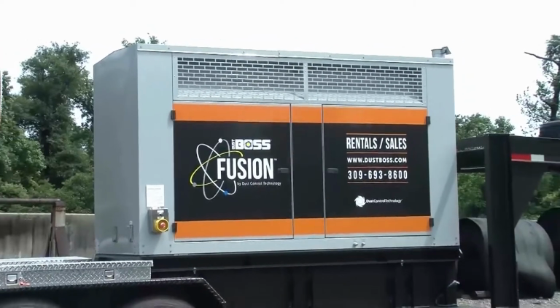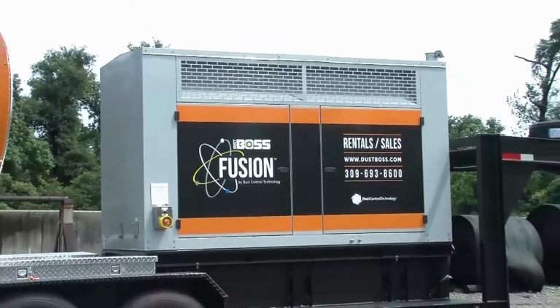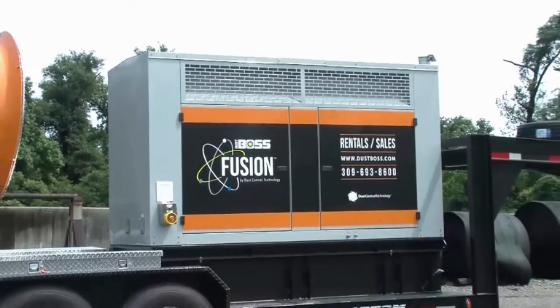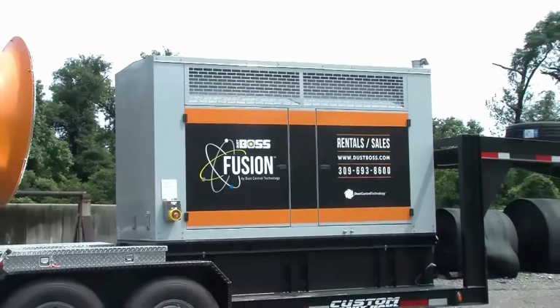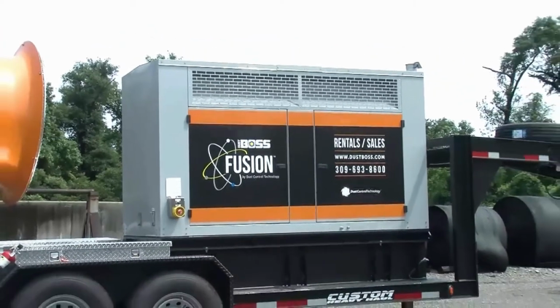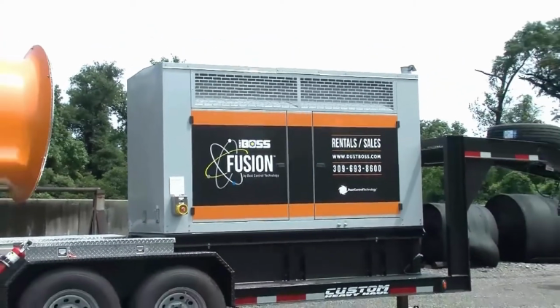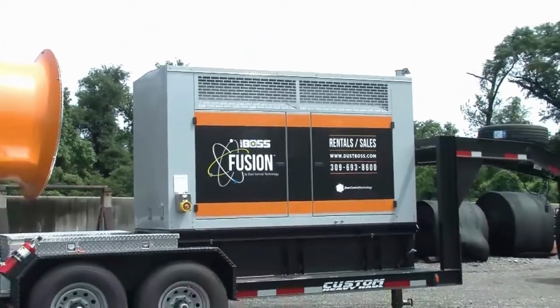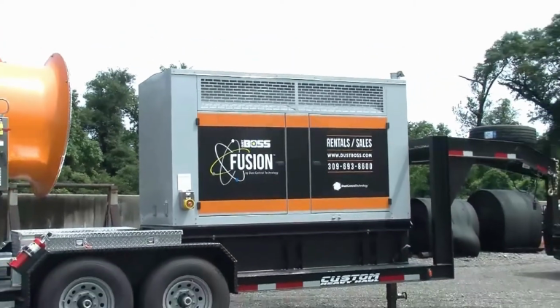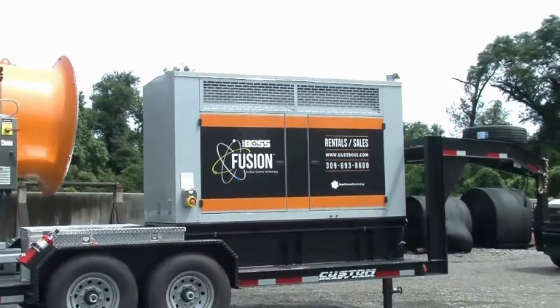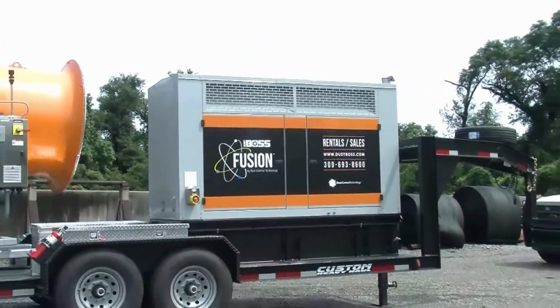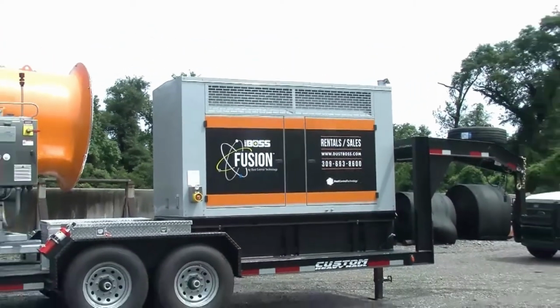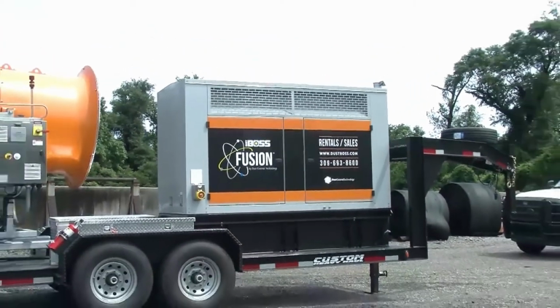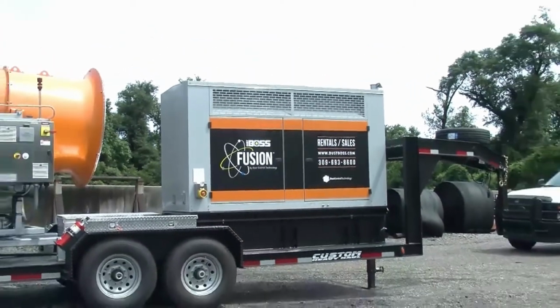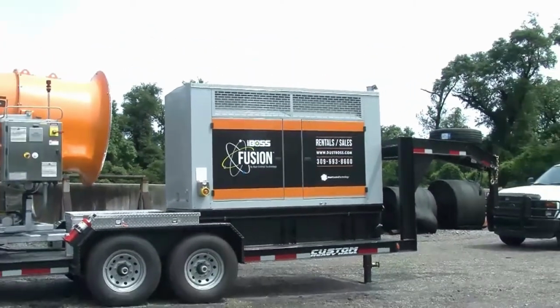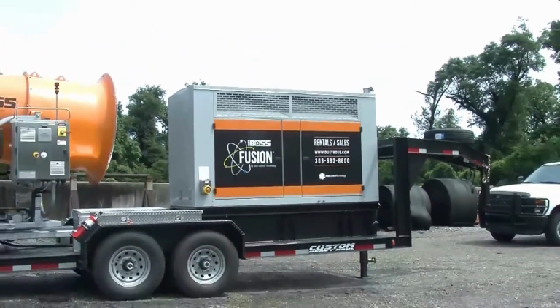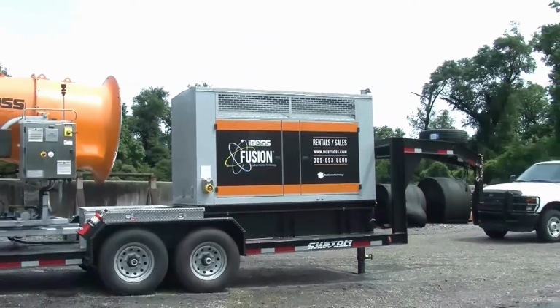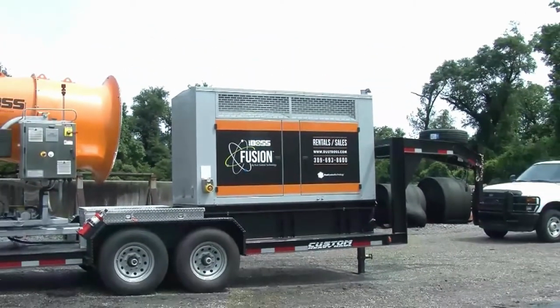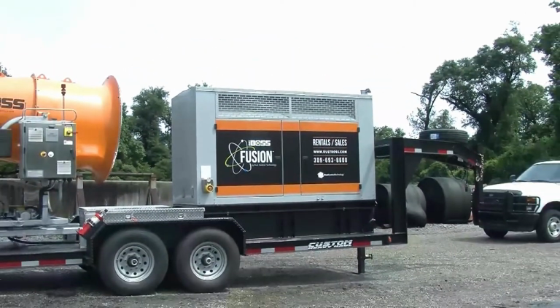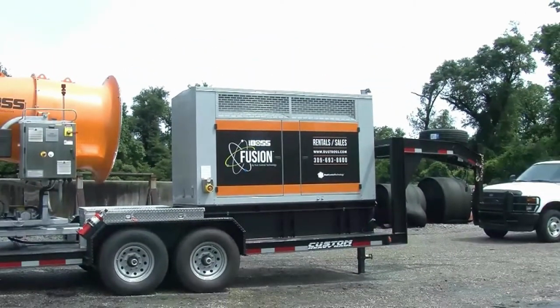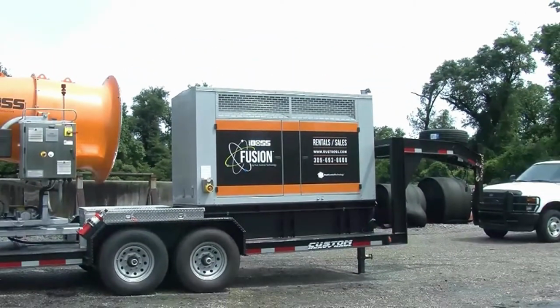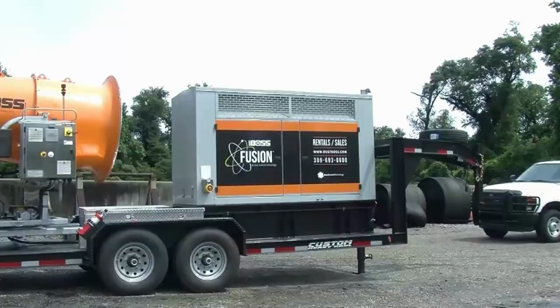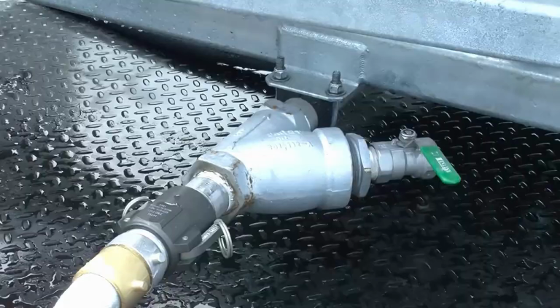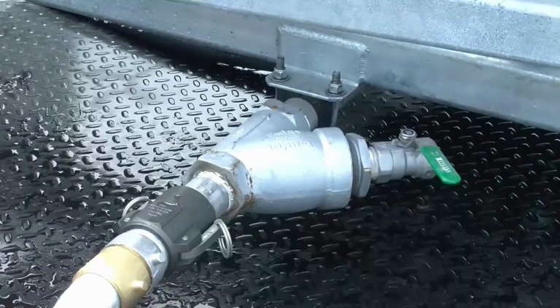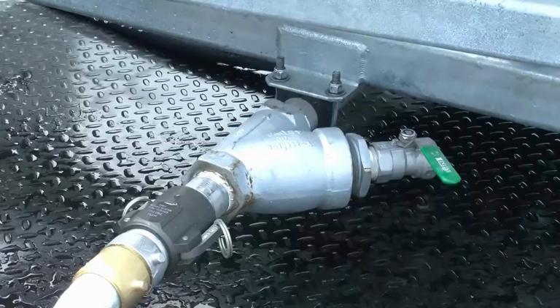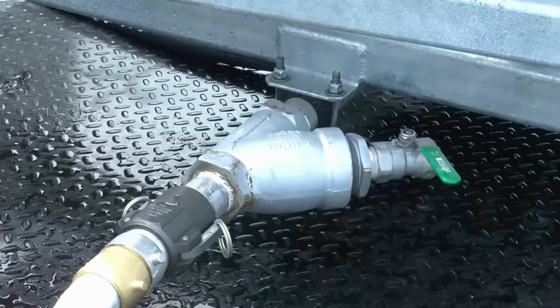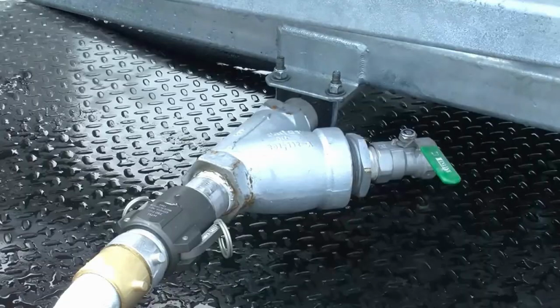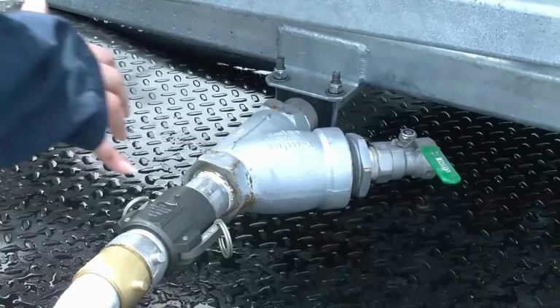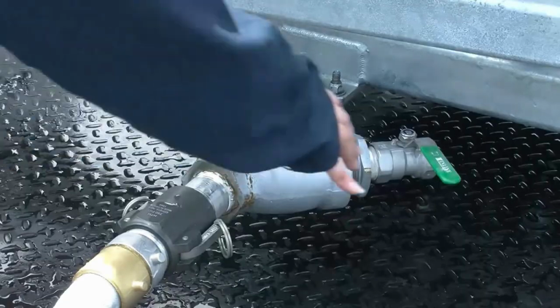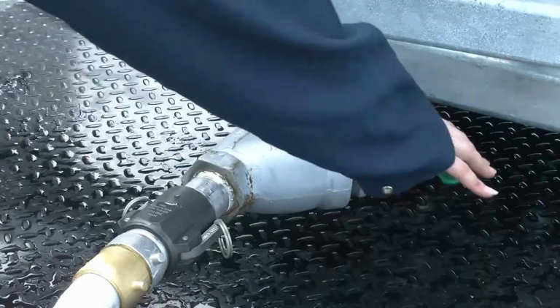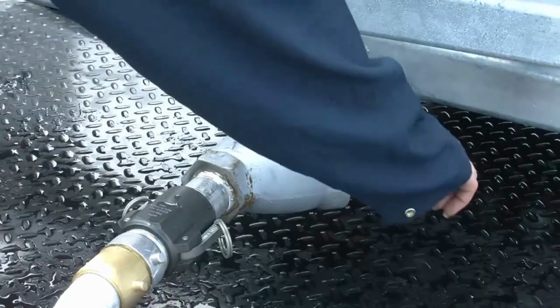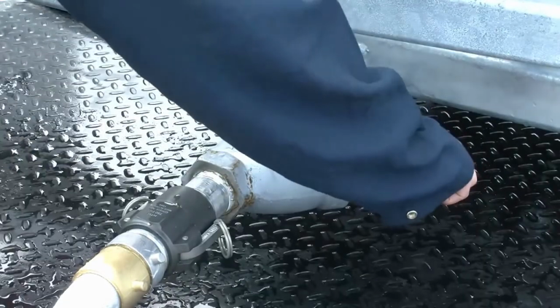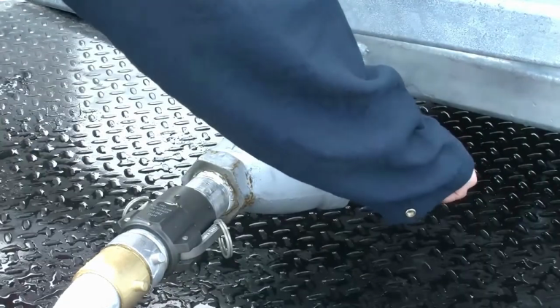The DB100 Fusion simplifies dust suppression. All that's needed is a water source.